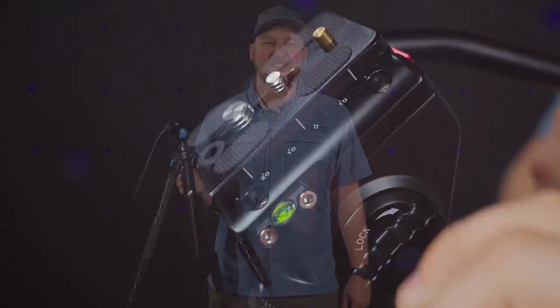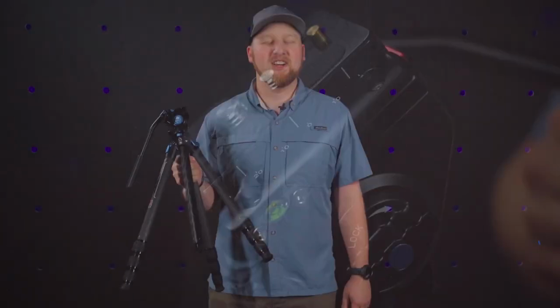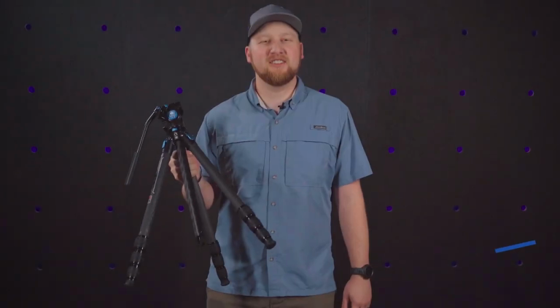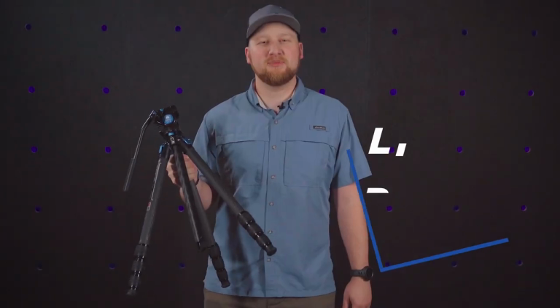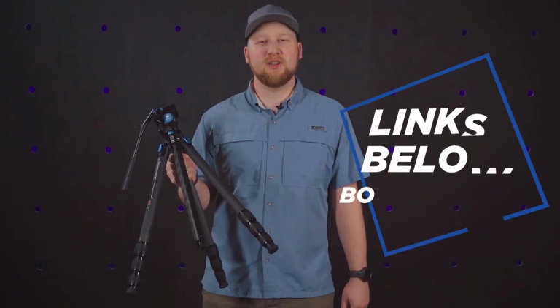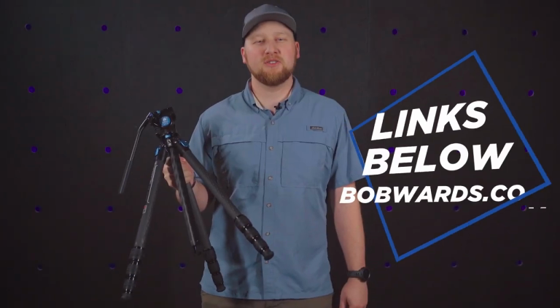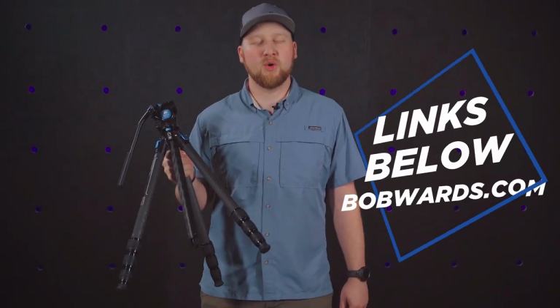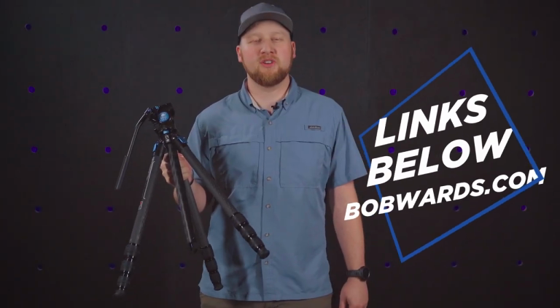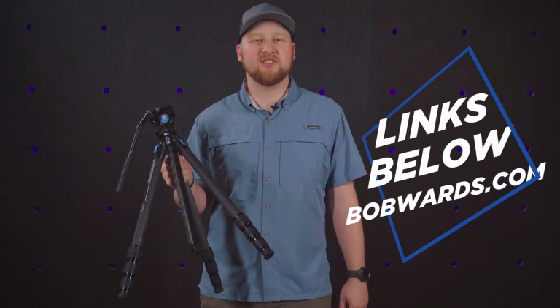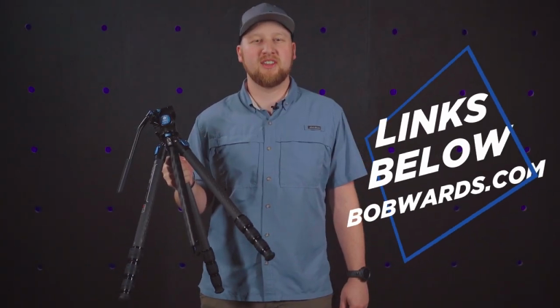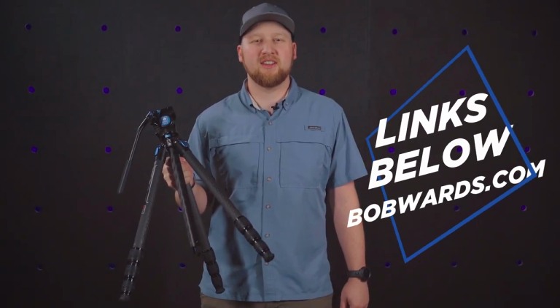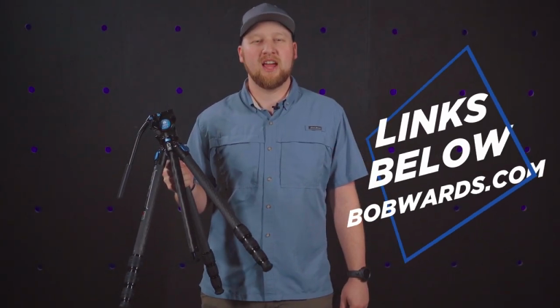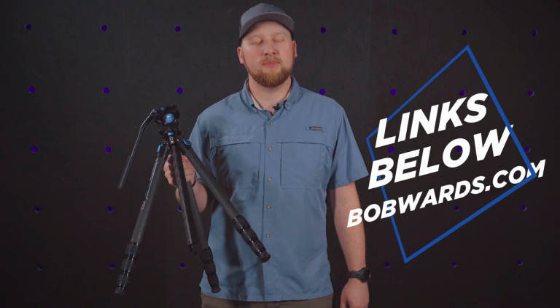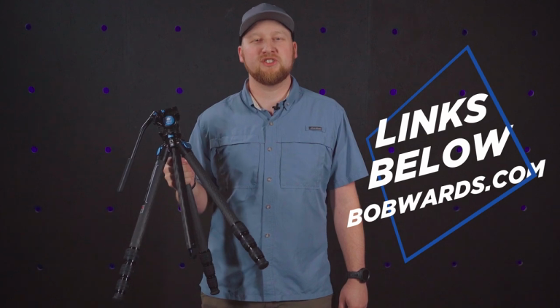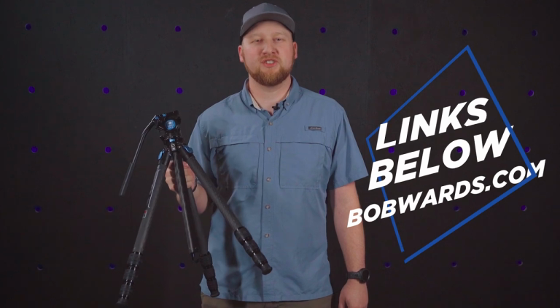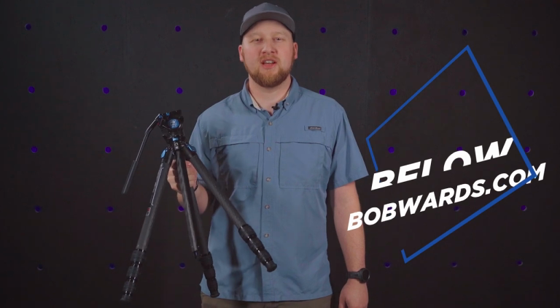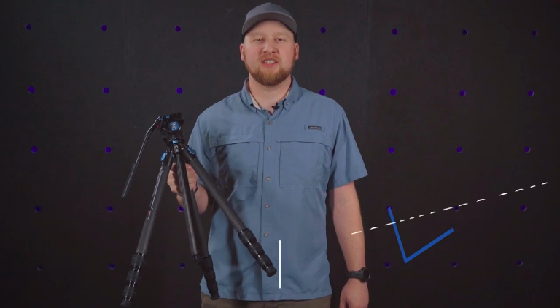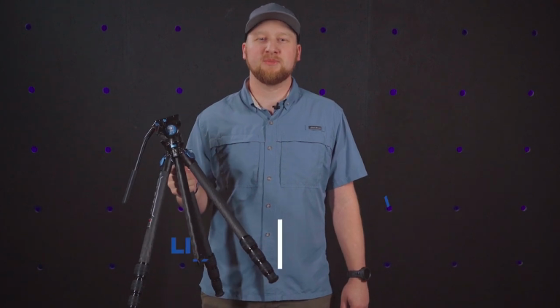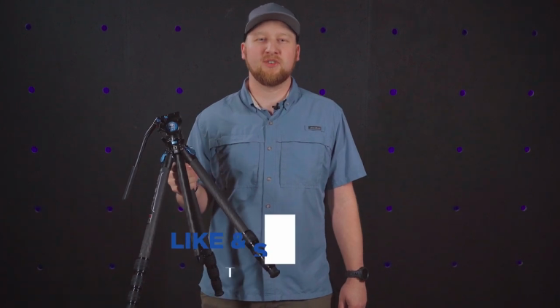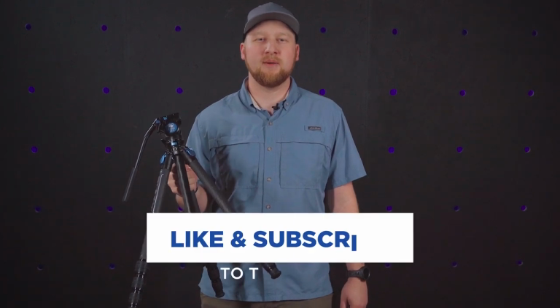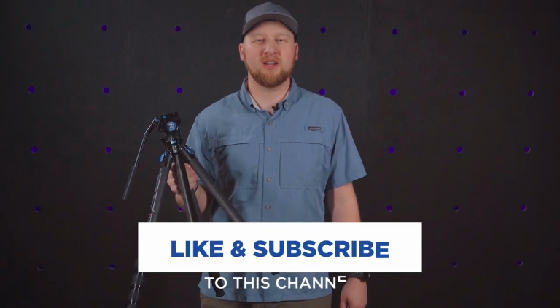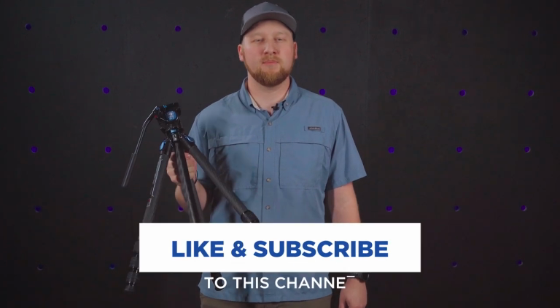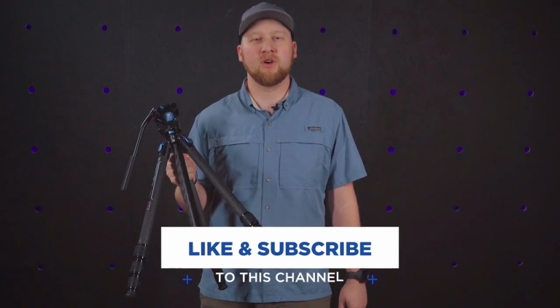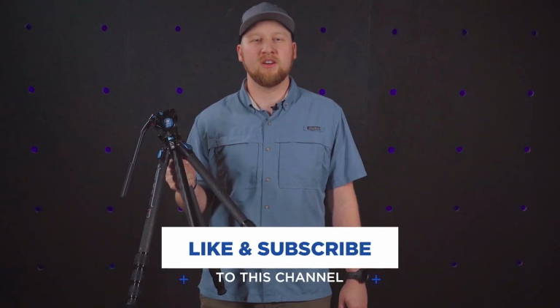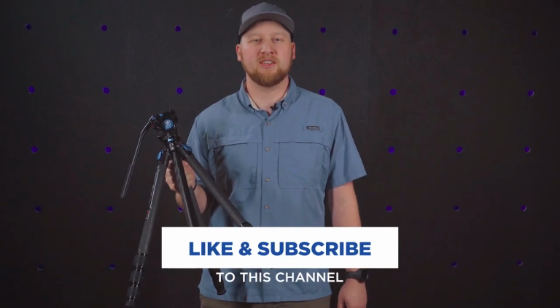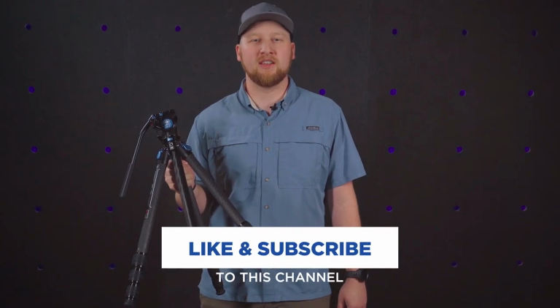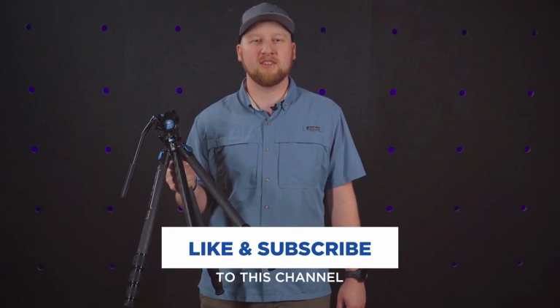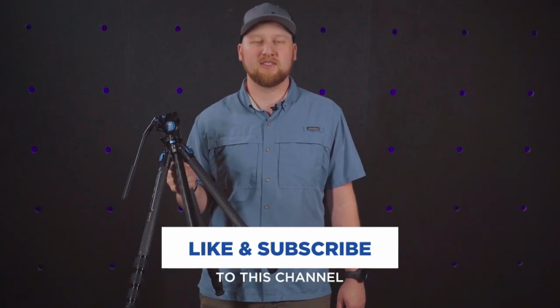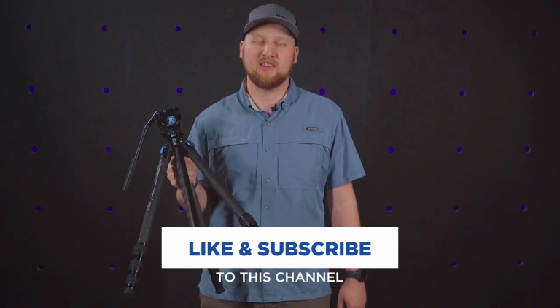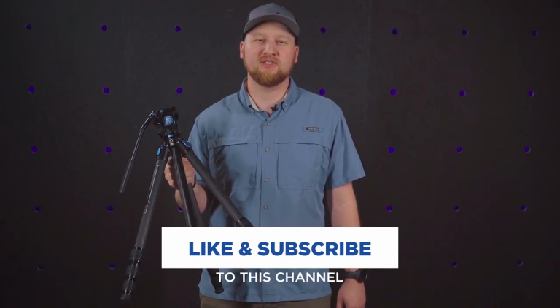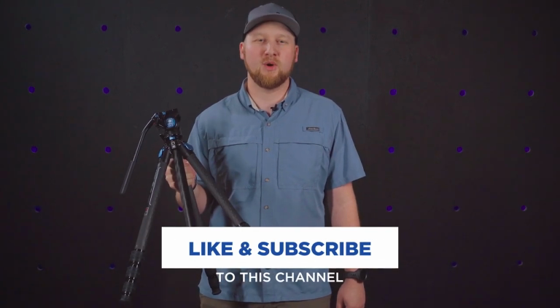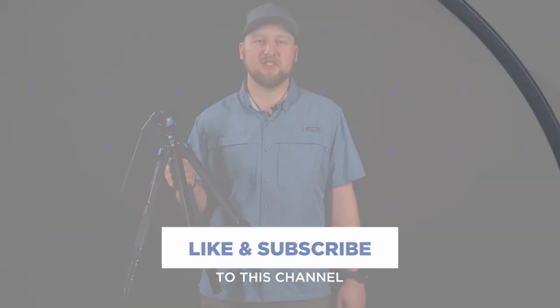Check the links below to order yours today, and make sure you like and subscribe to get more content like this. Thanks for watching.